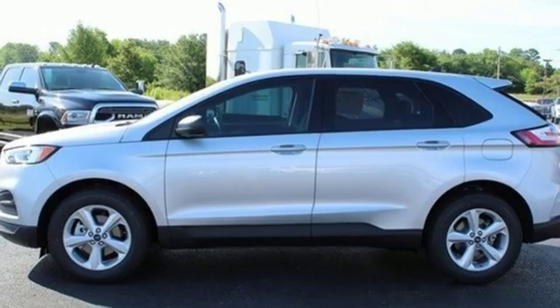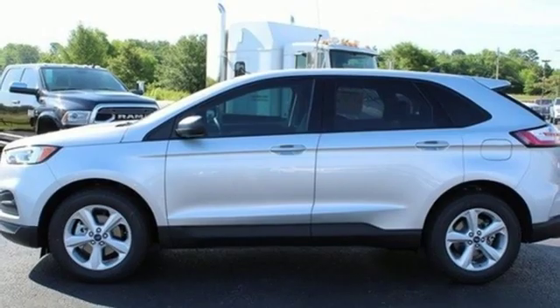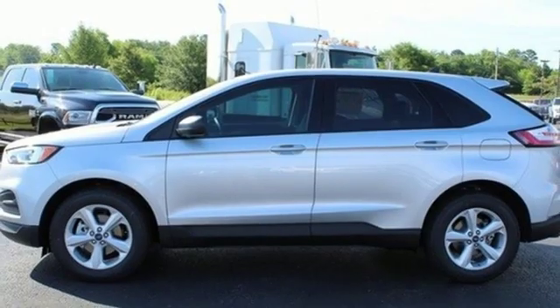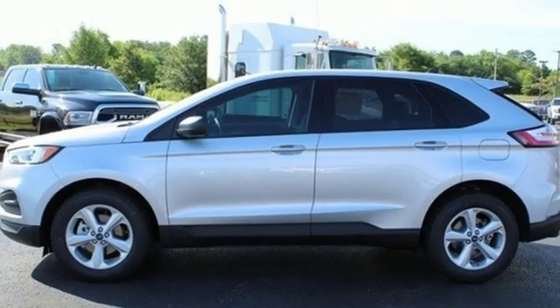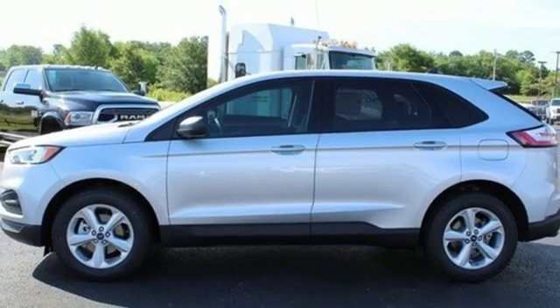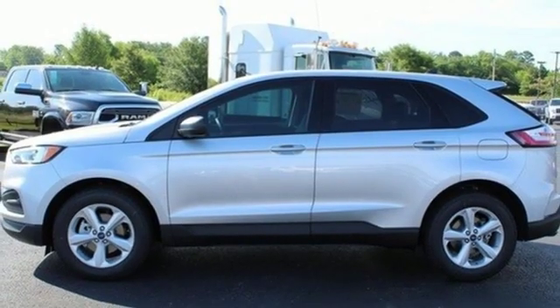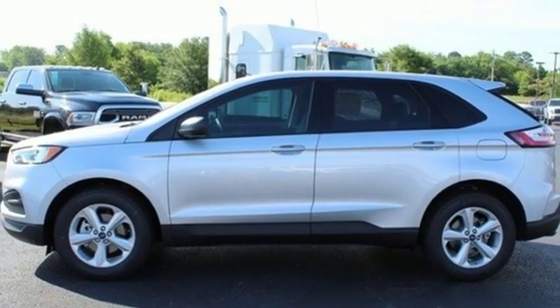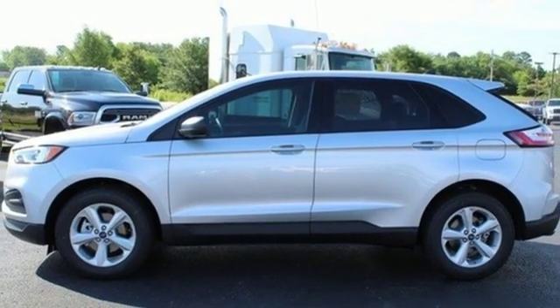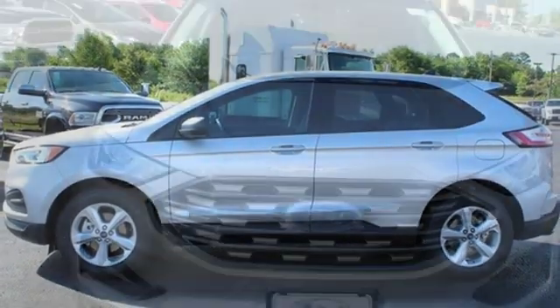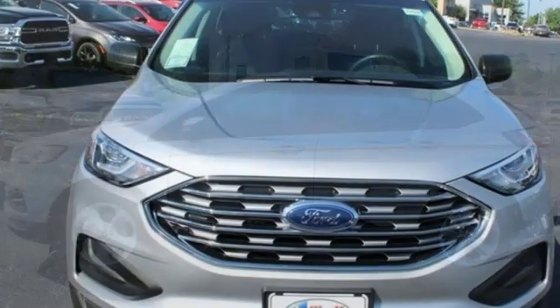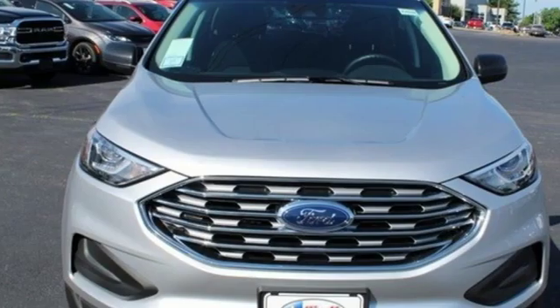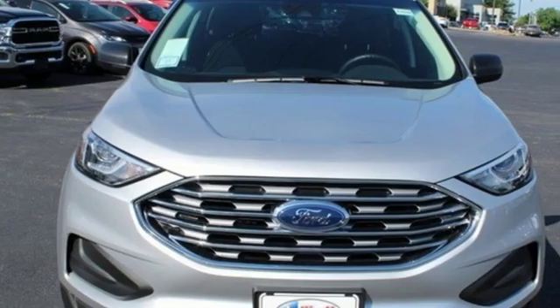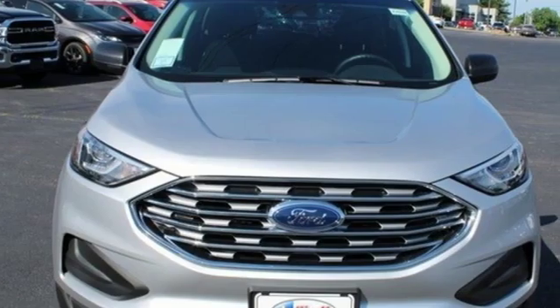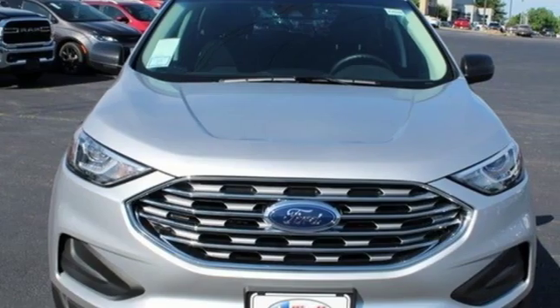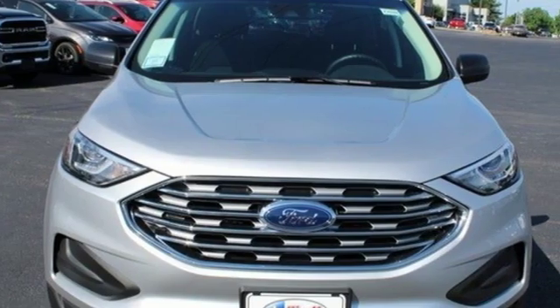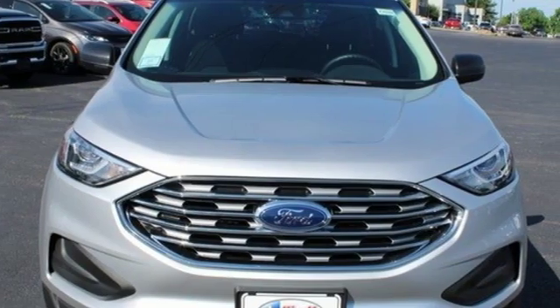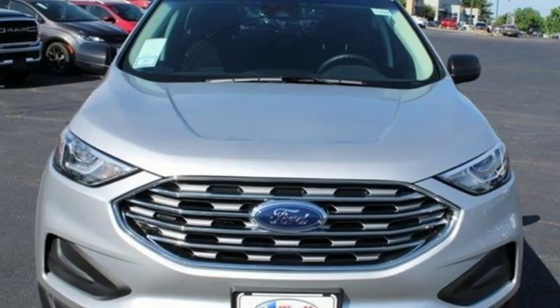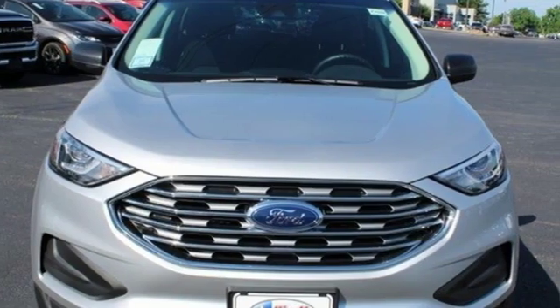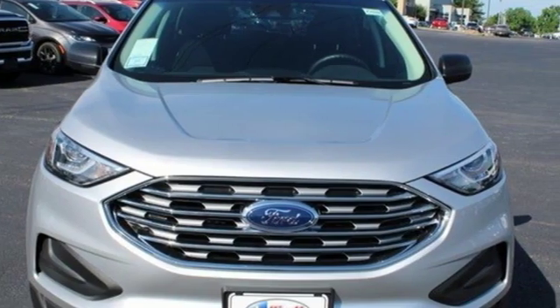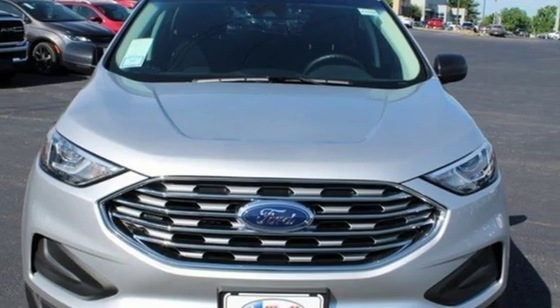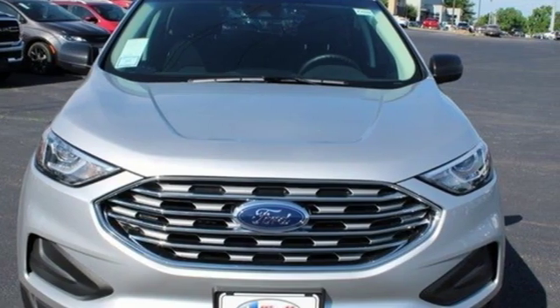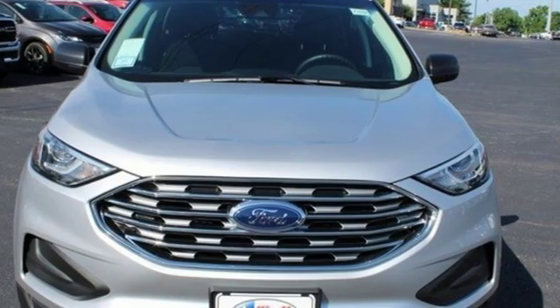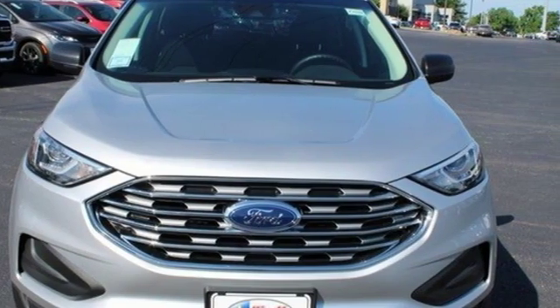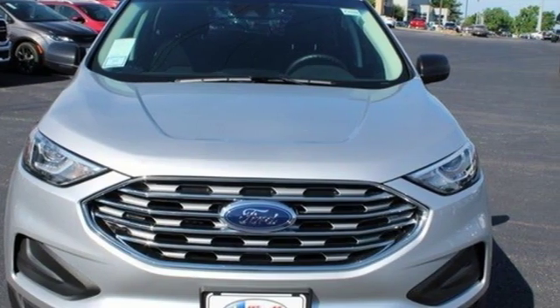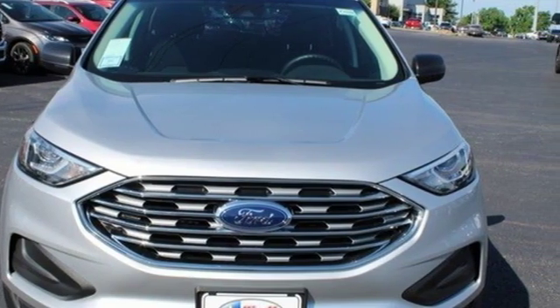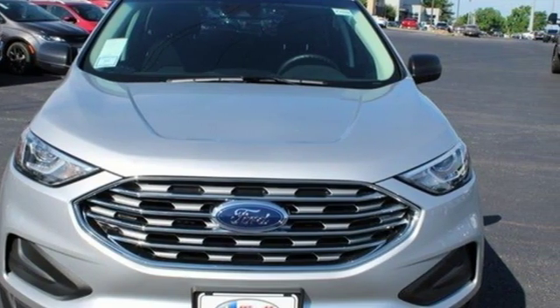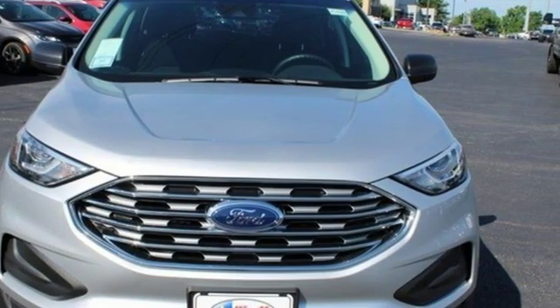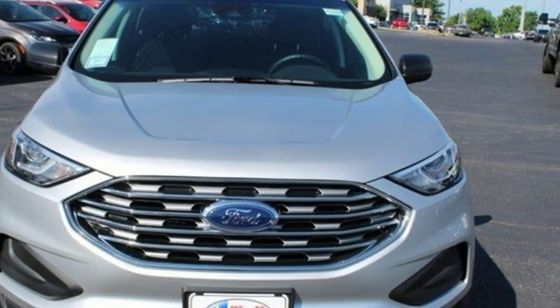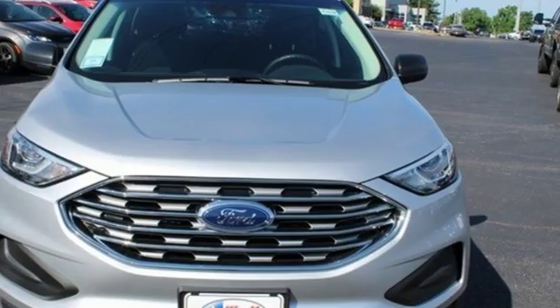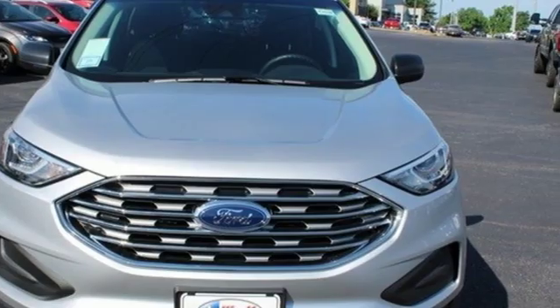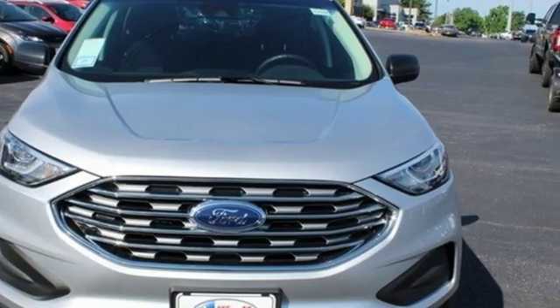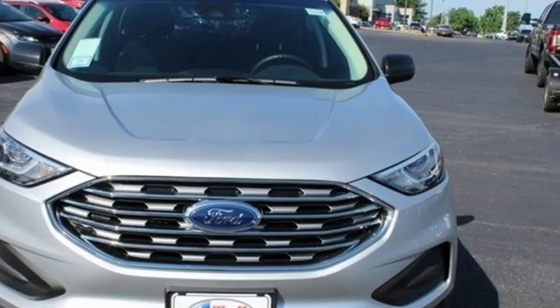Built on tradition, built to last, Ford. See what it can do for you when you take it for a test drive.